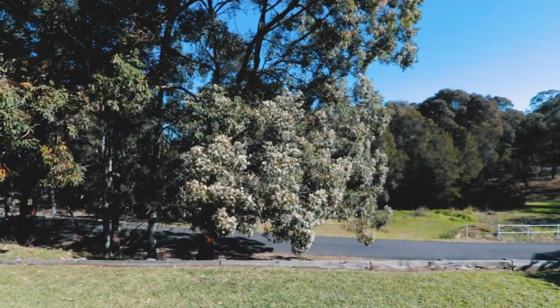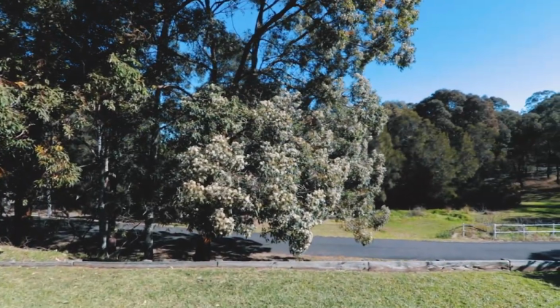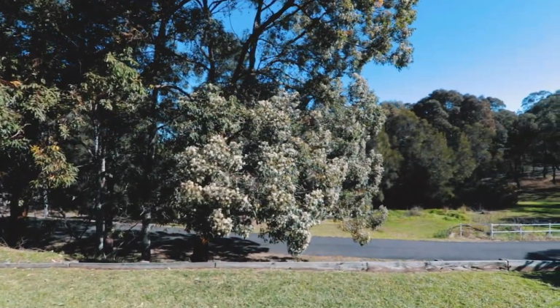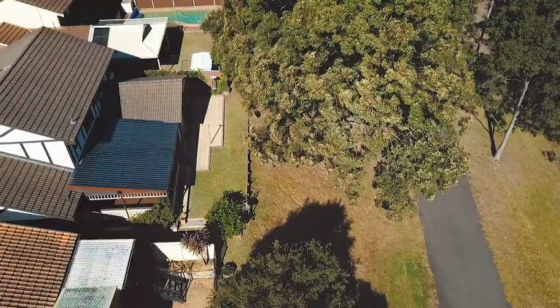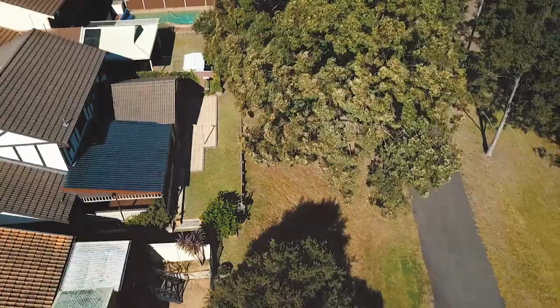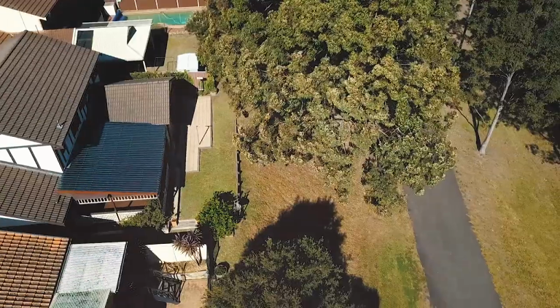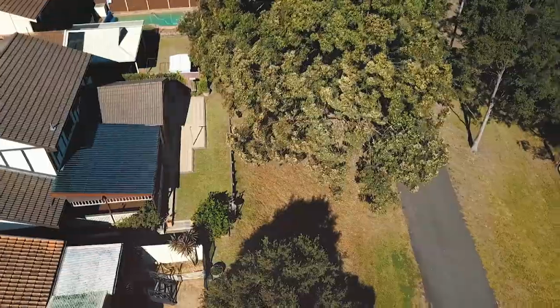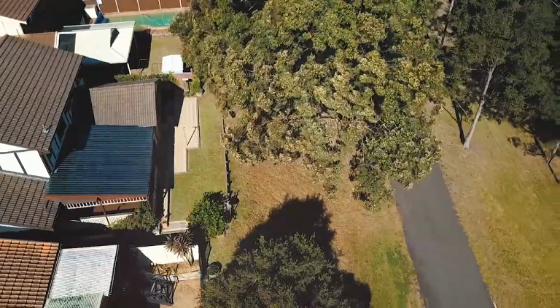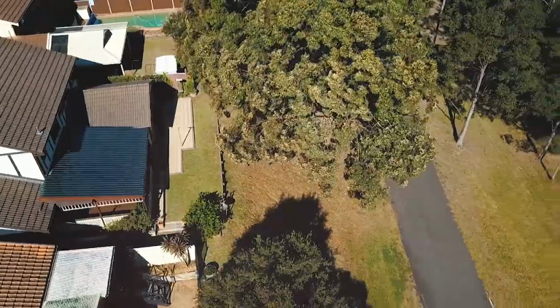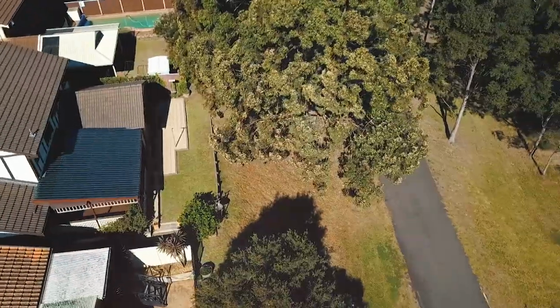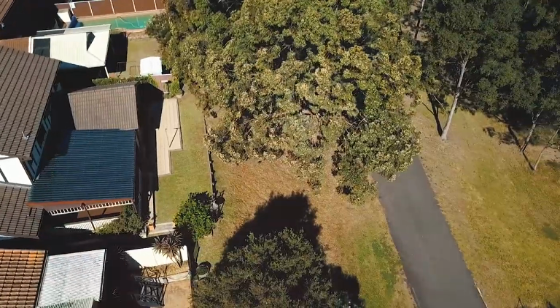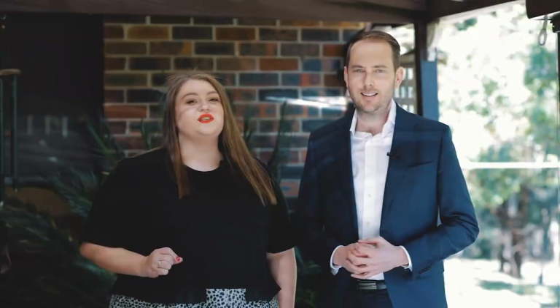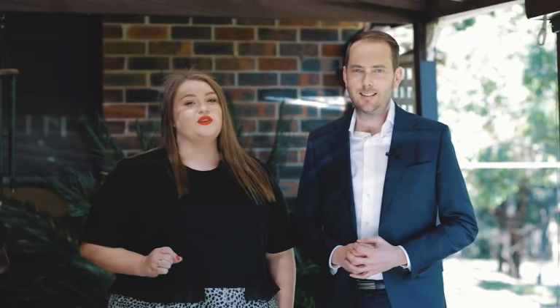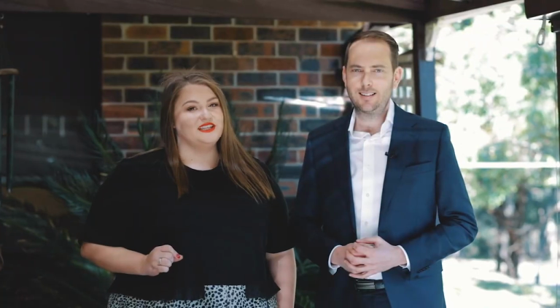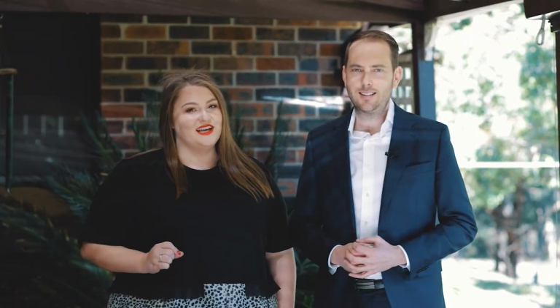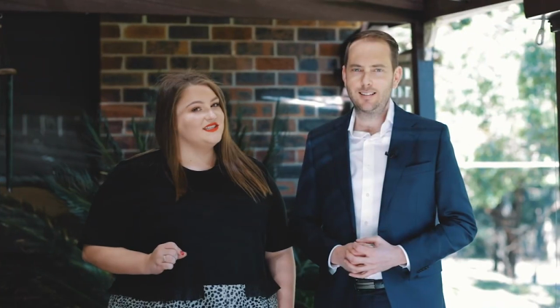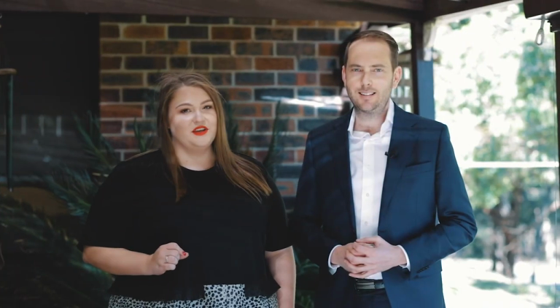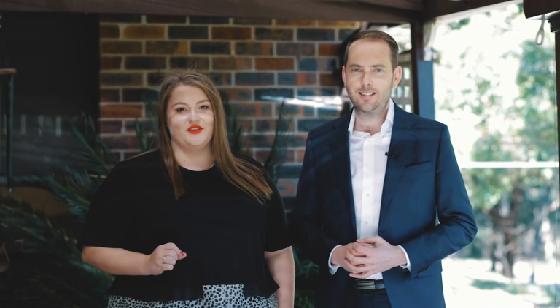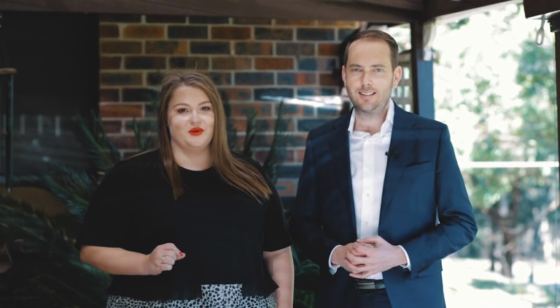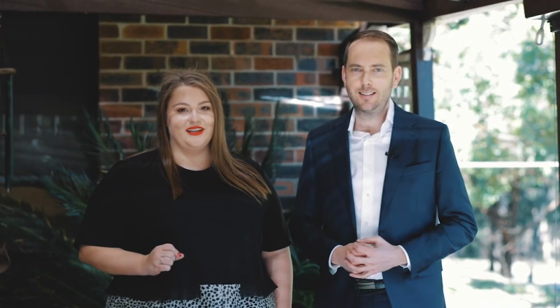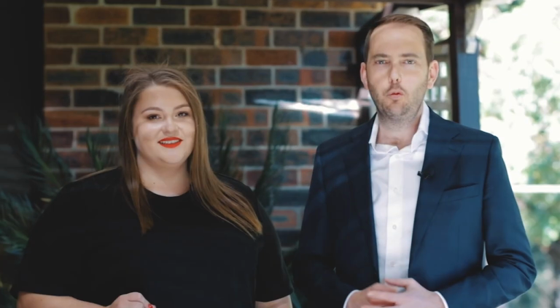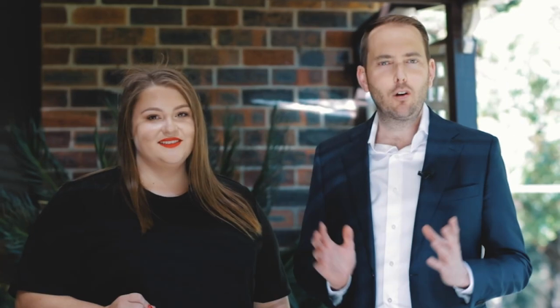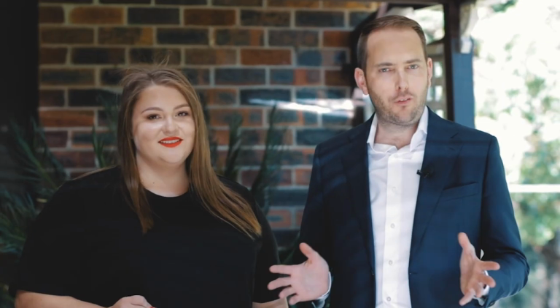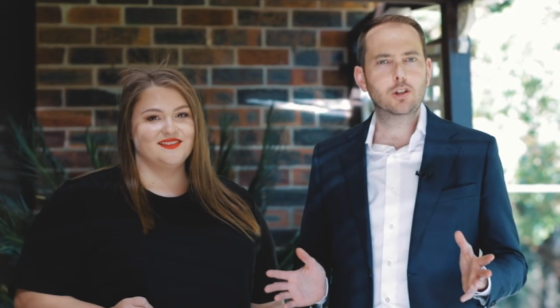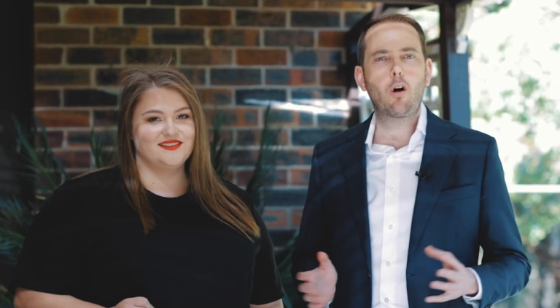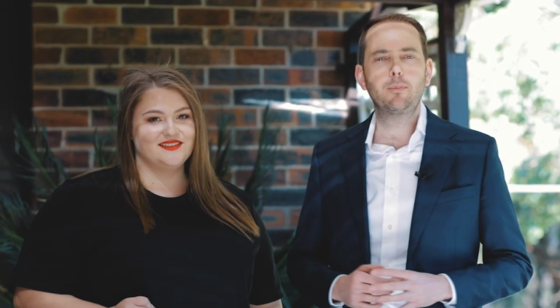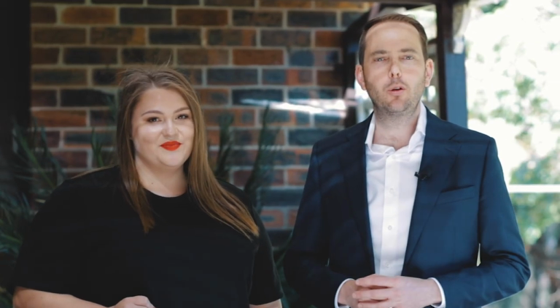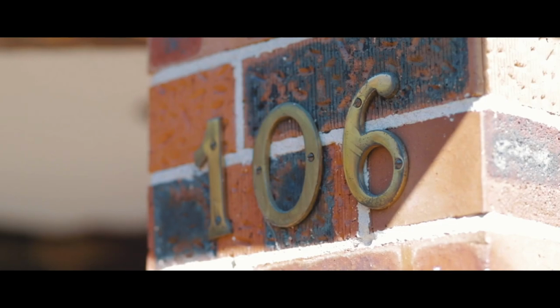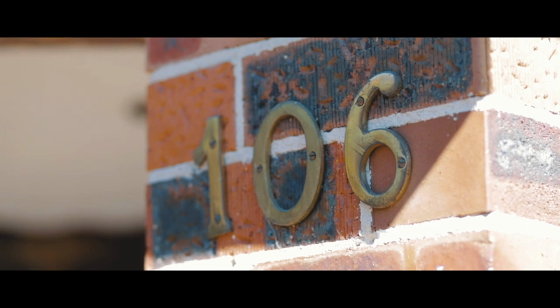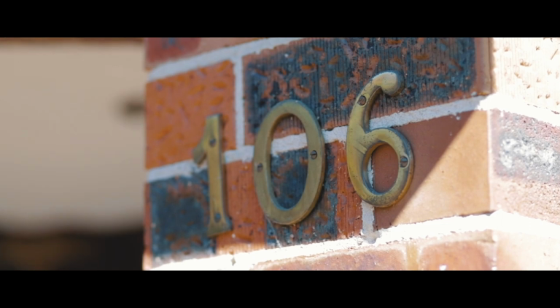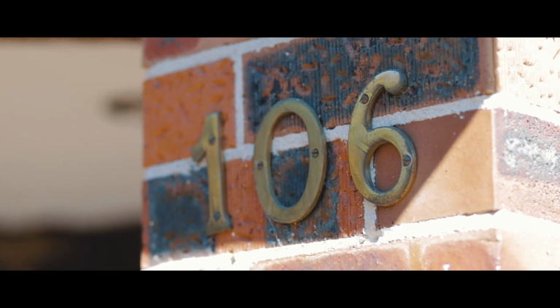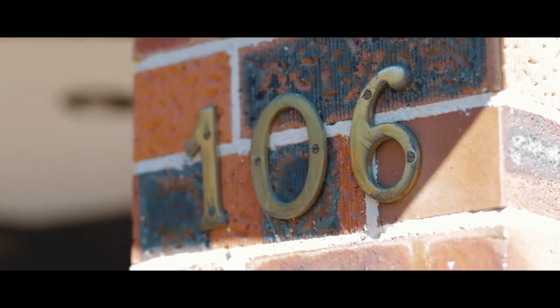A premier house in a premier street, this one really has something for everyone. We look forward to welcoming you at our upcoming Open.